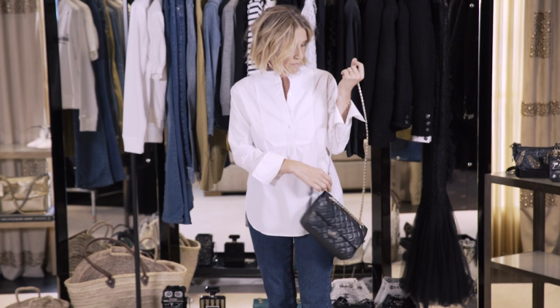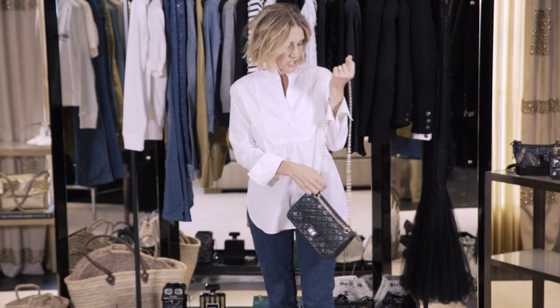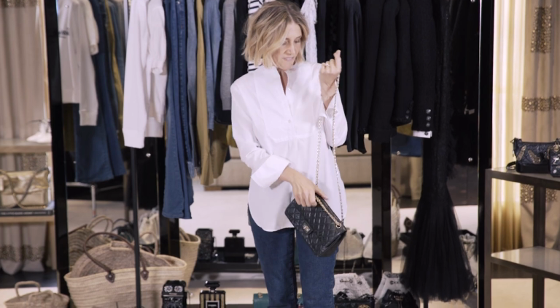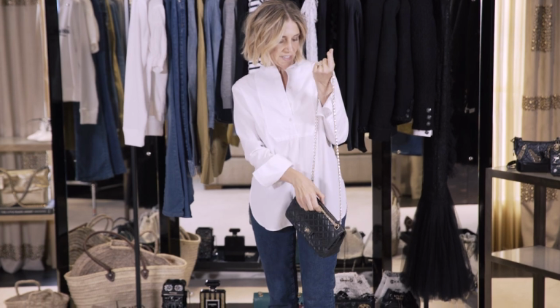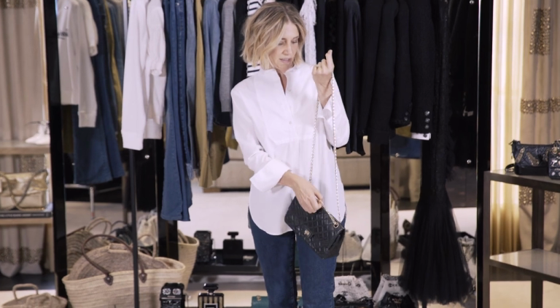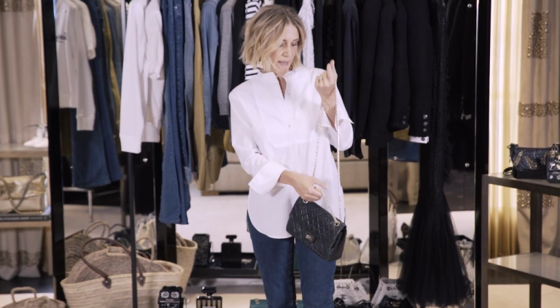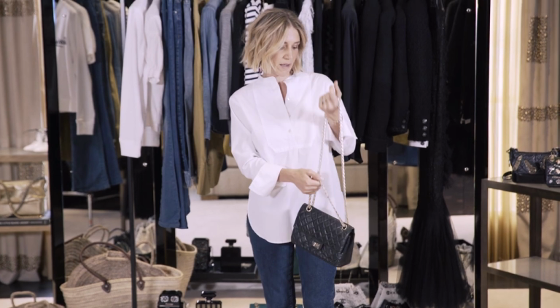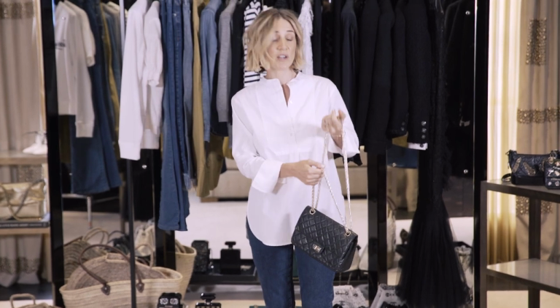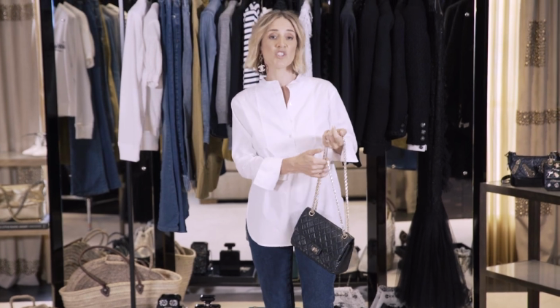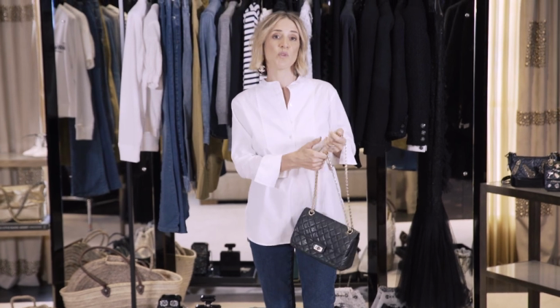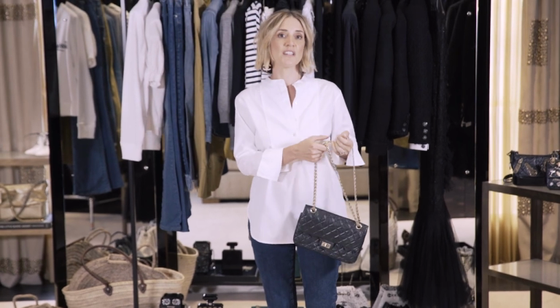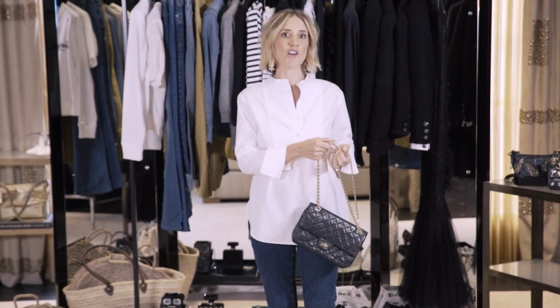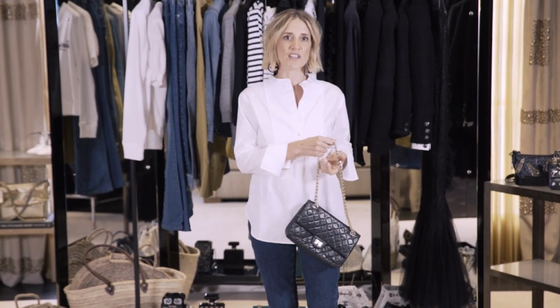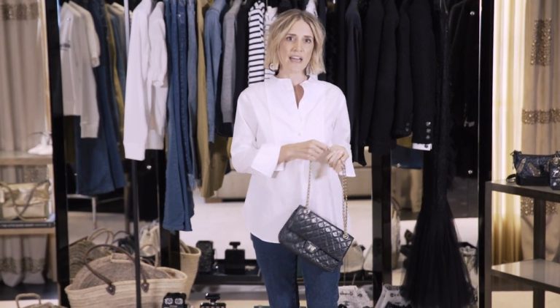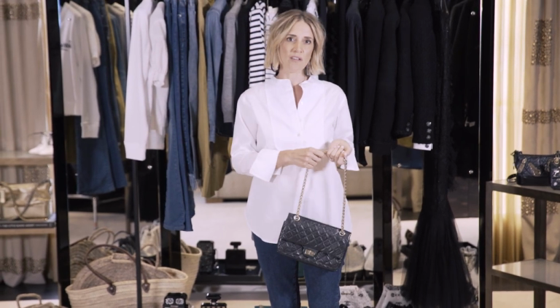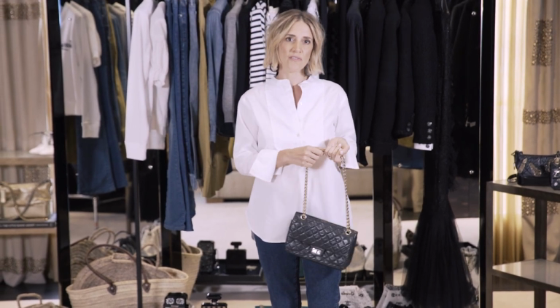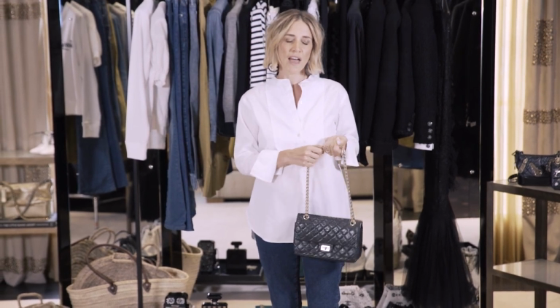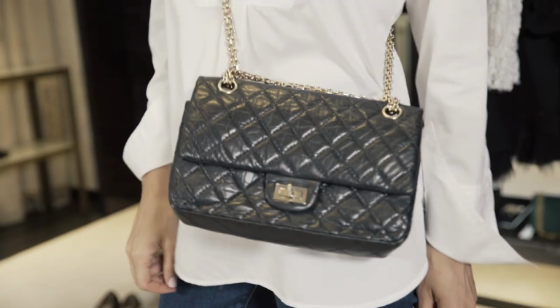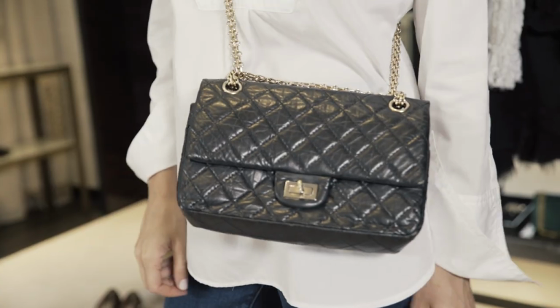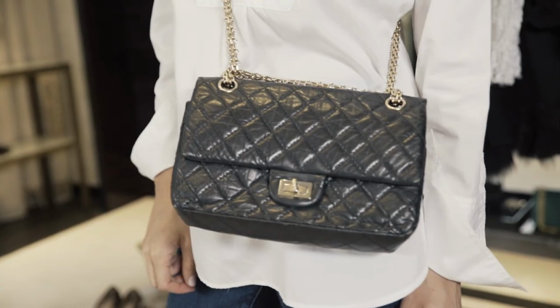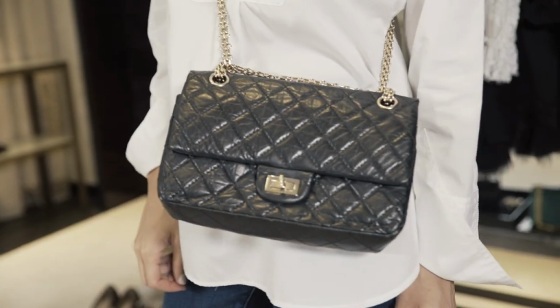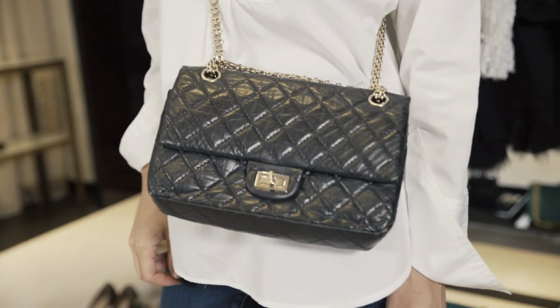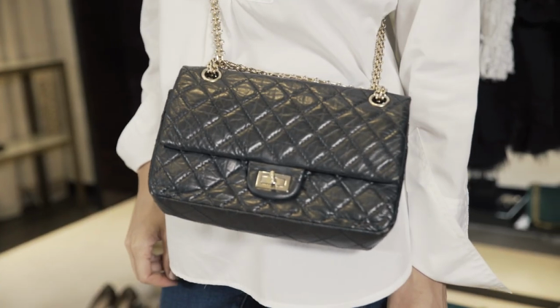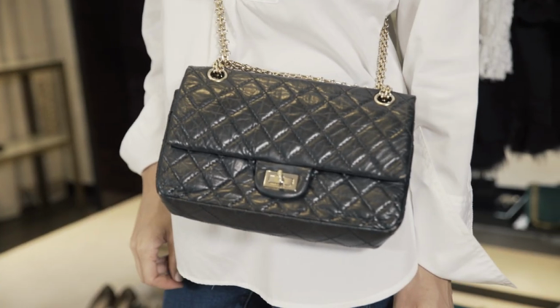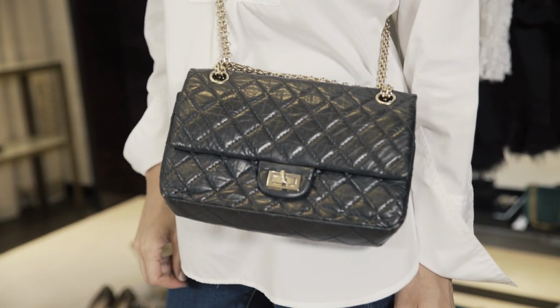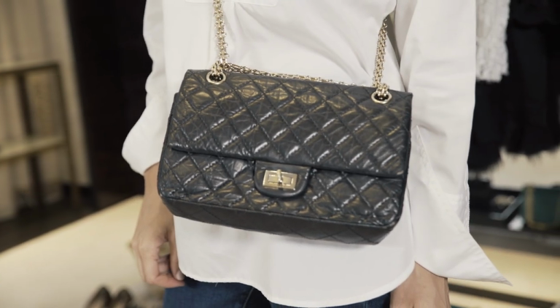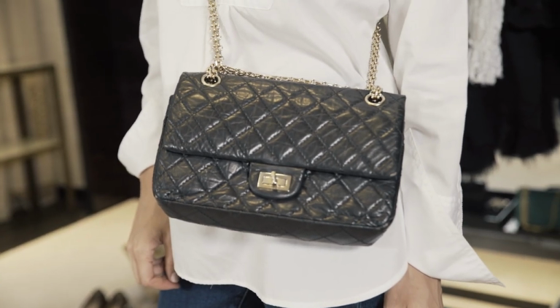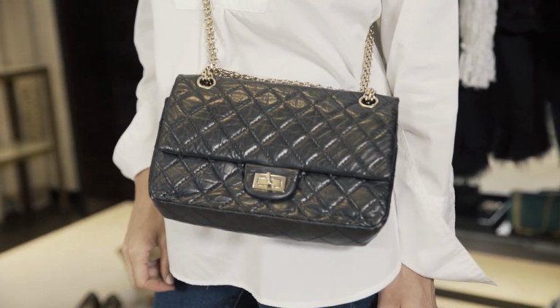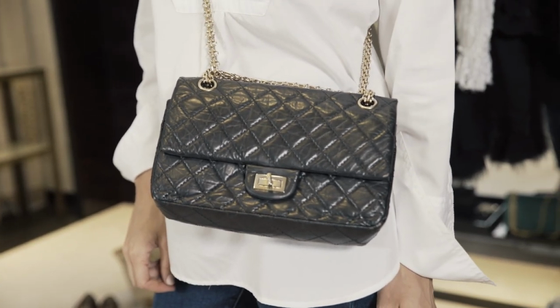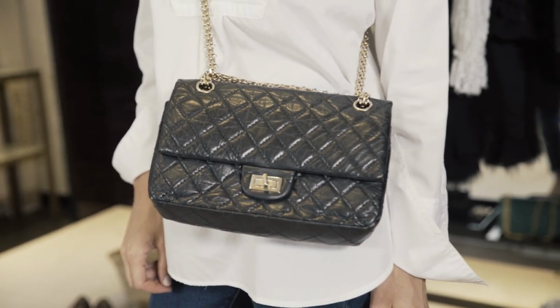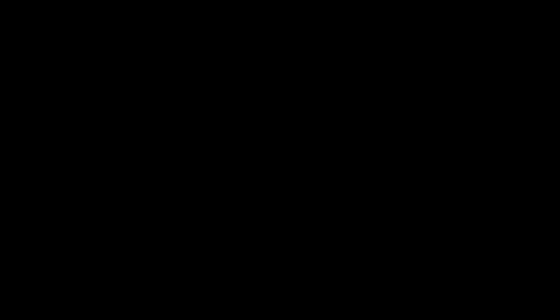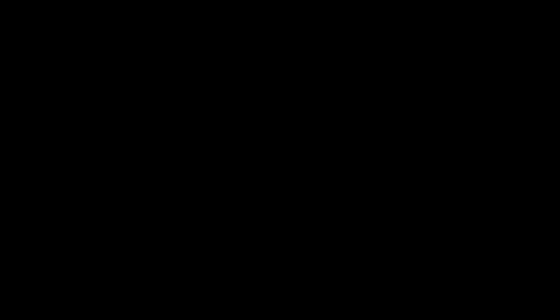She invented the bag because she wanted it herself, and it's become more than a classic — it's an actual icon.